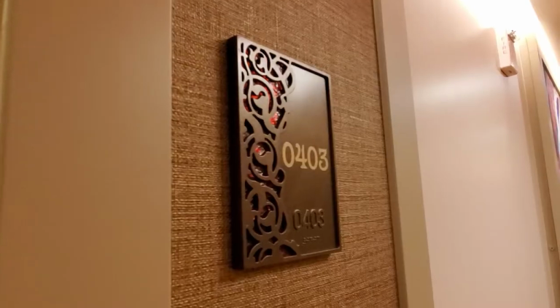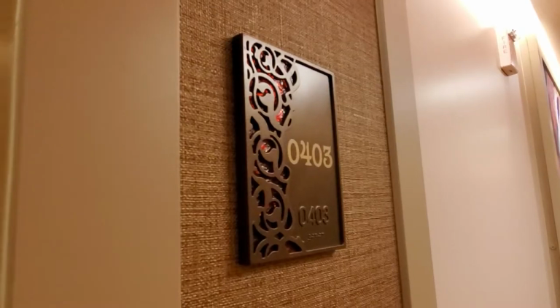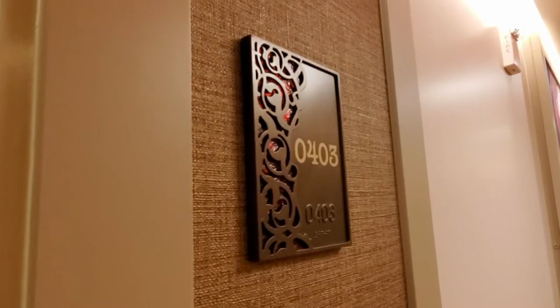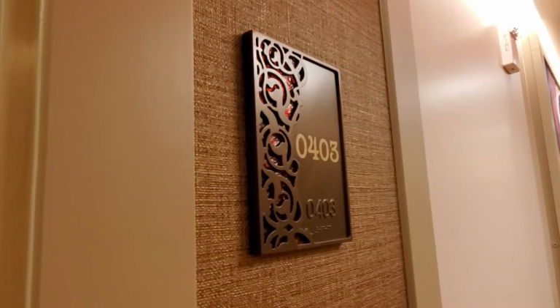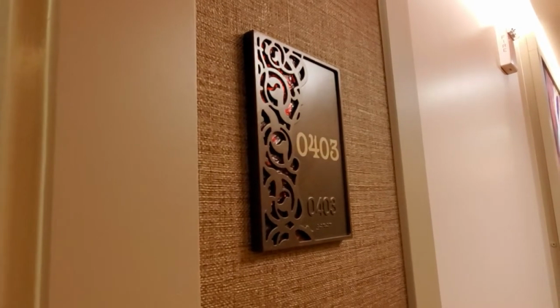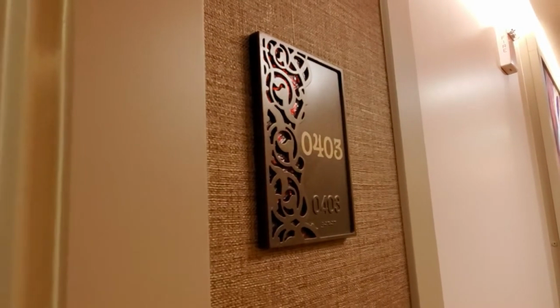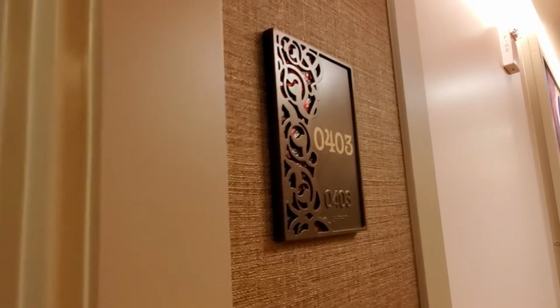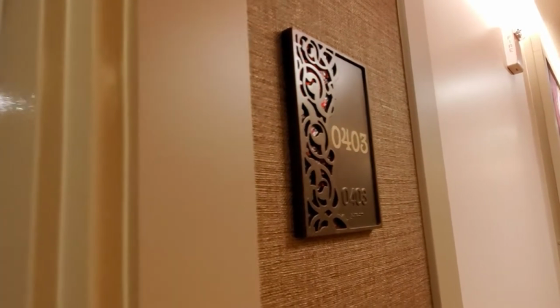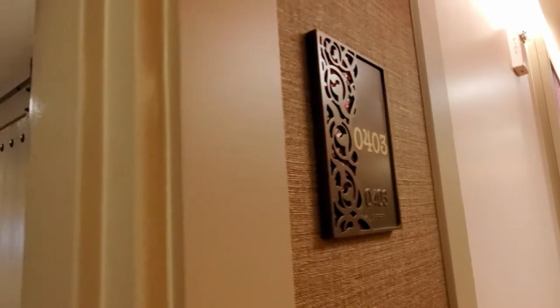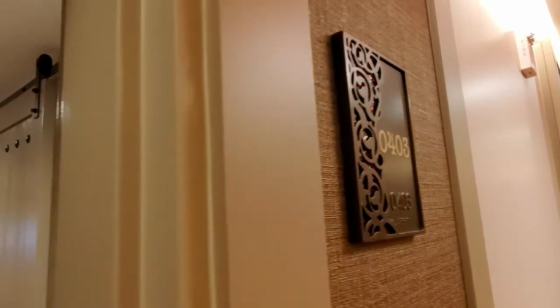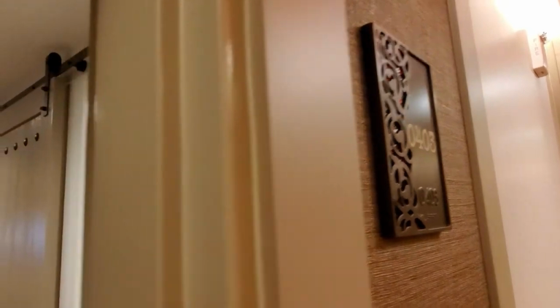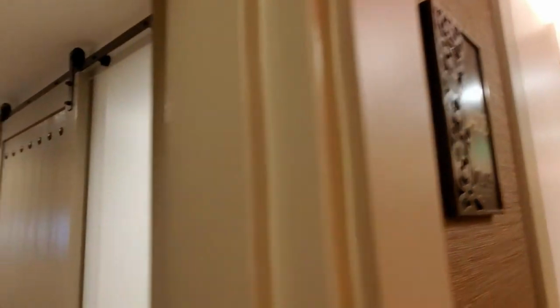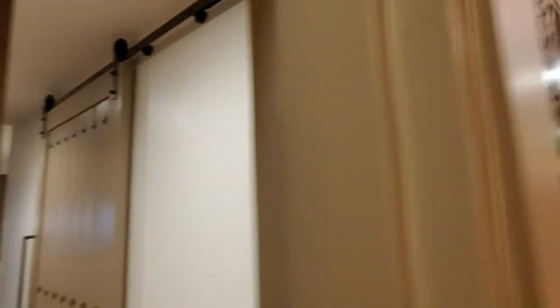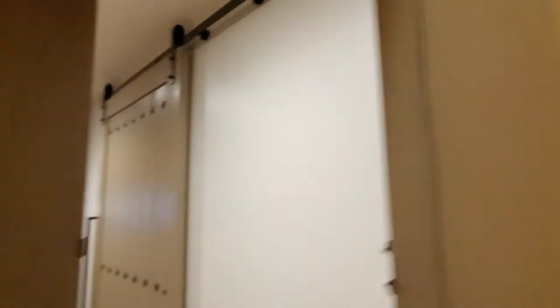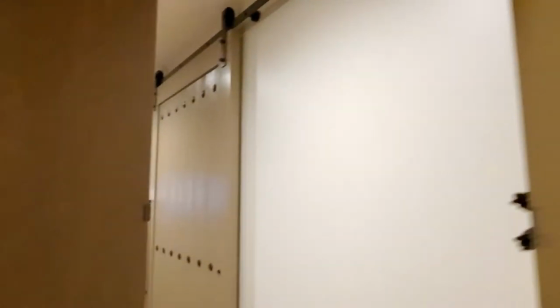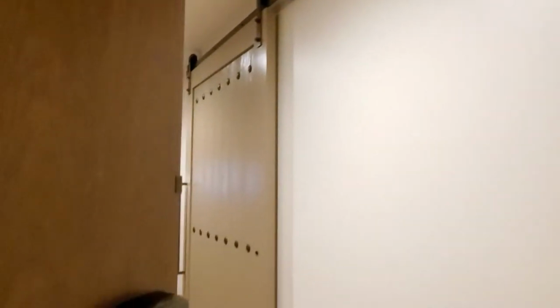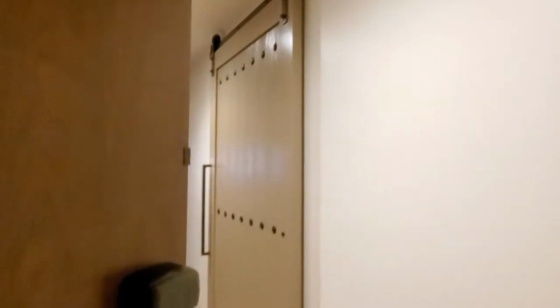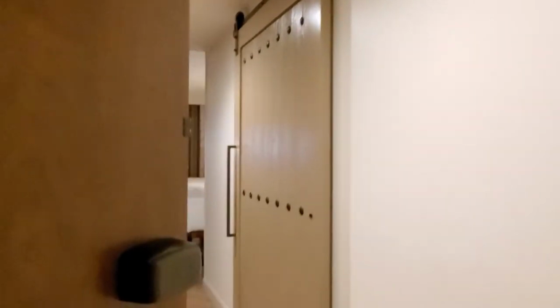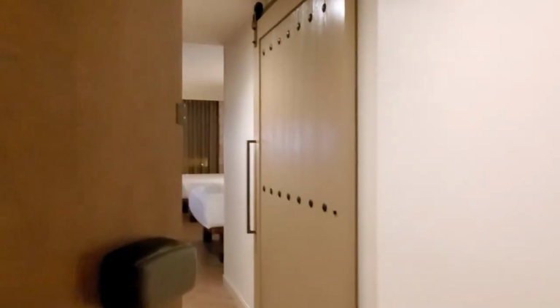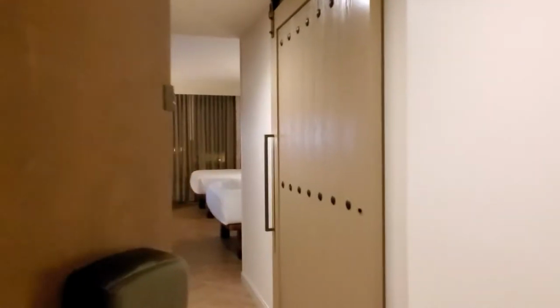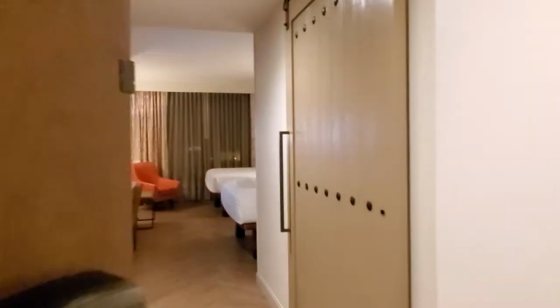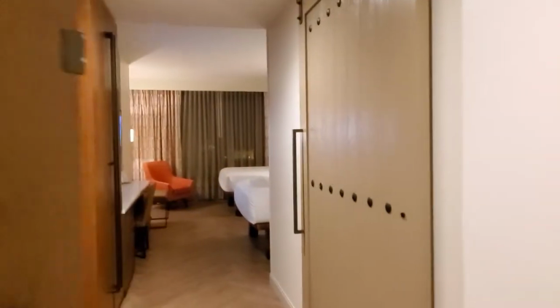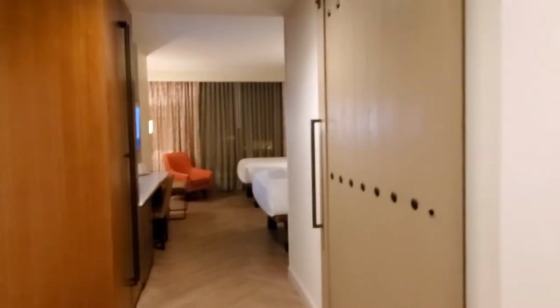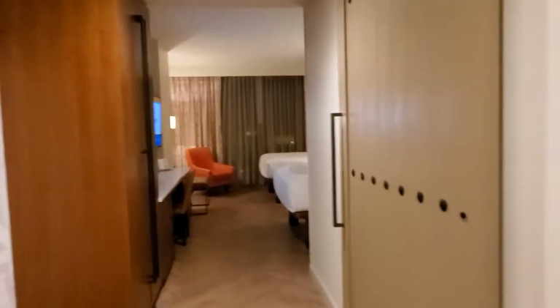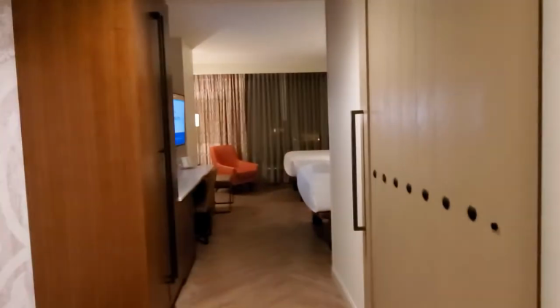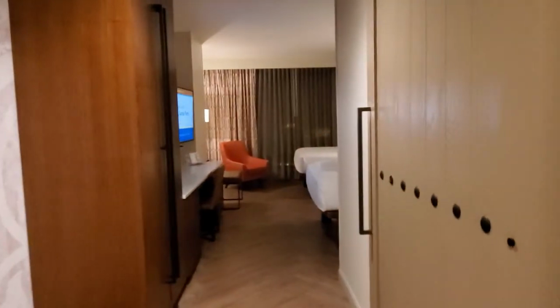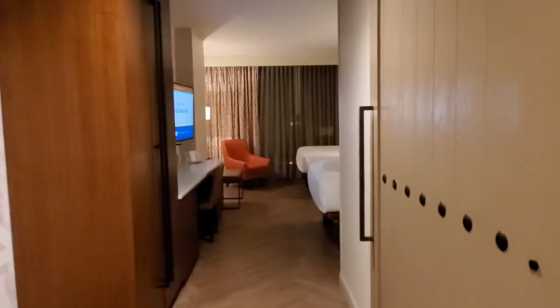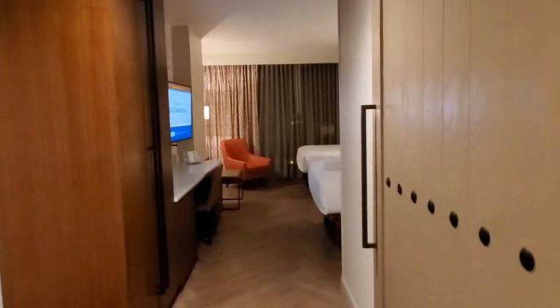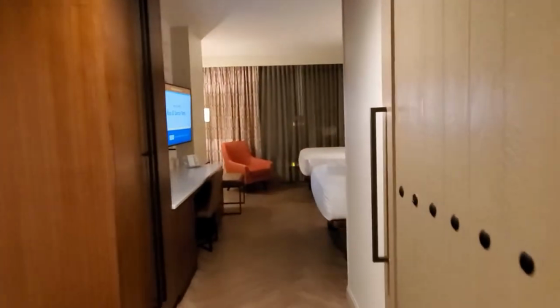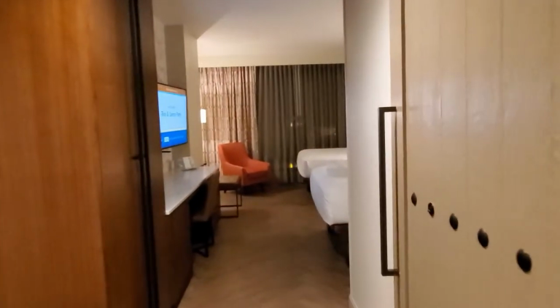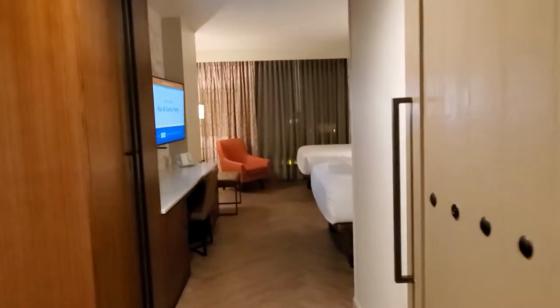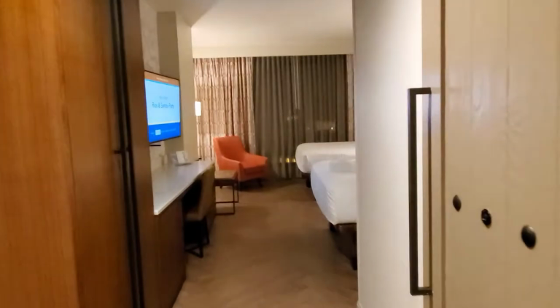All right, we're checking into room 403 at the Grand Destino Tower.